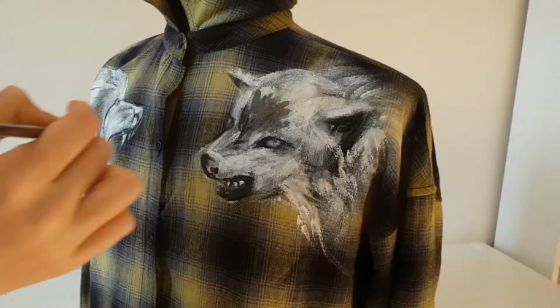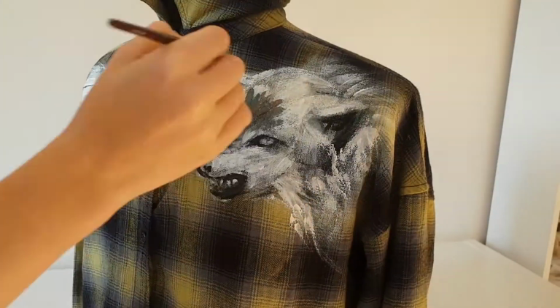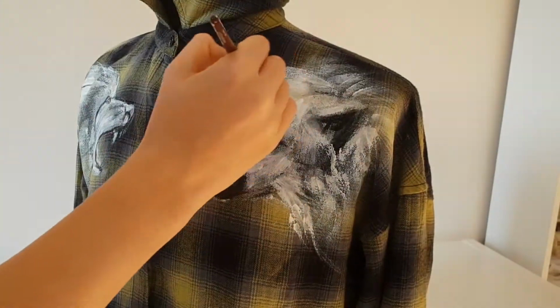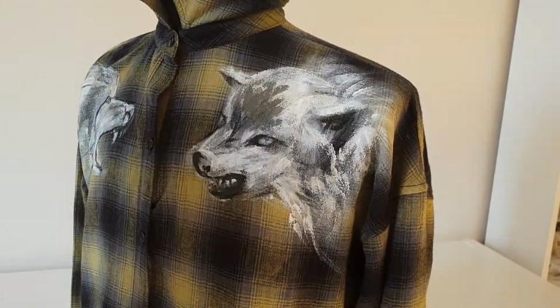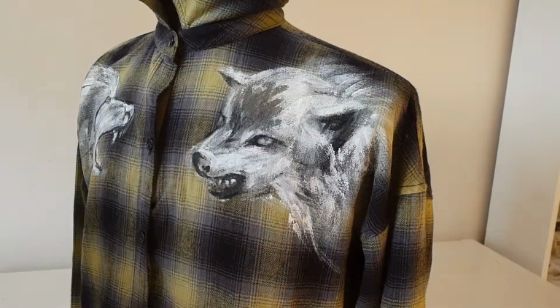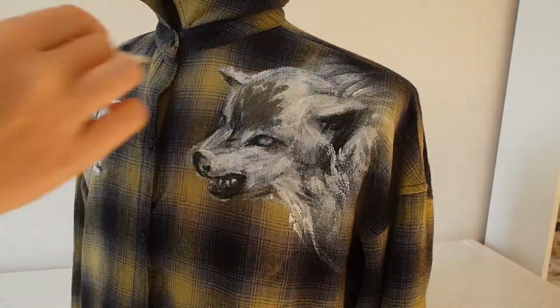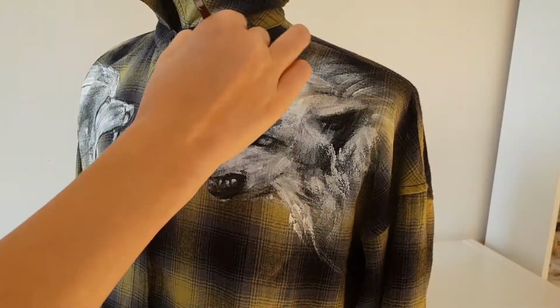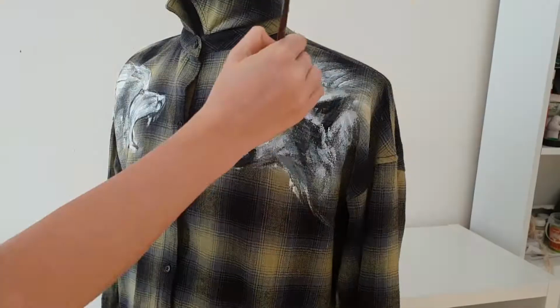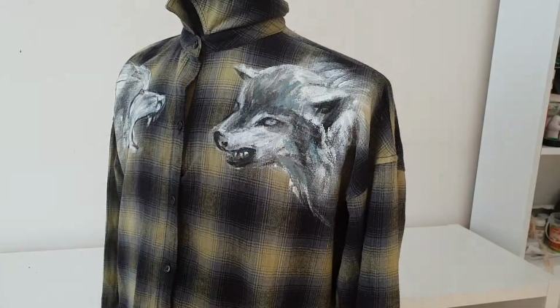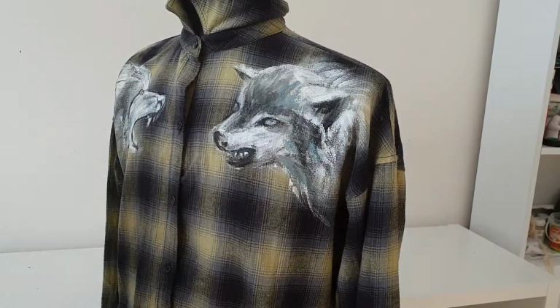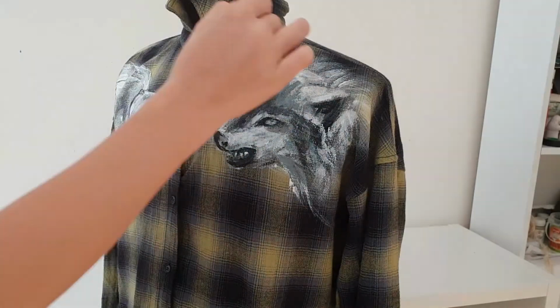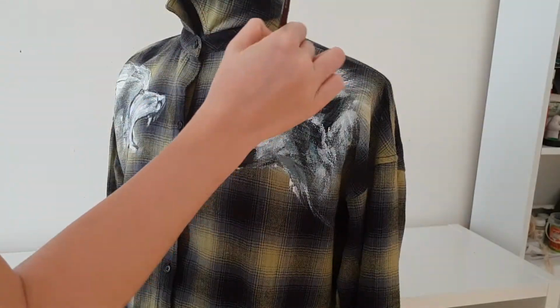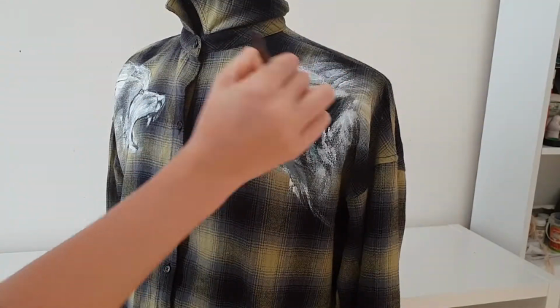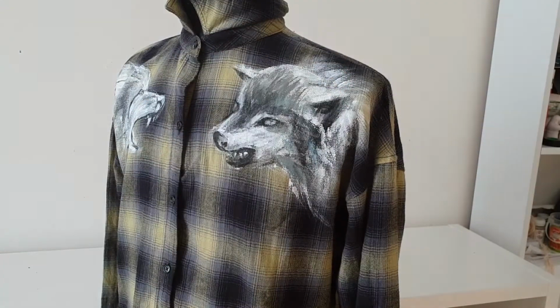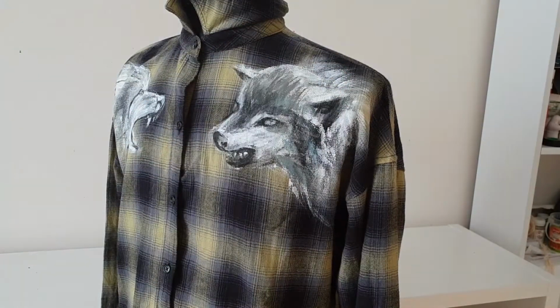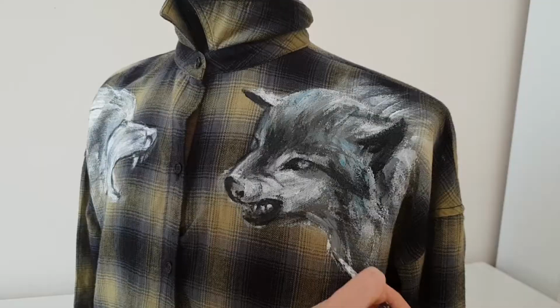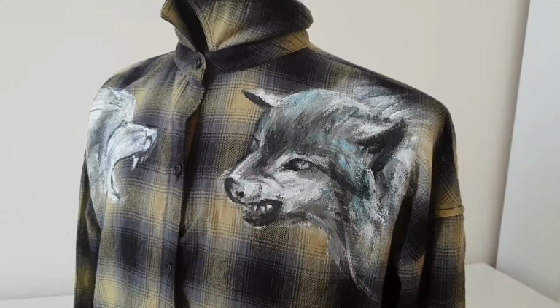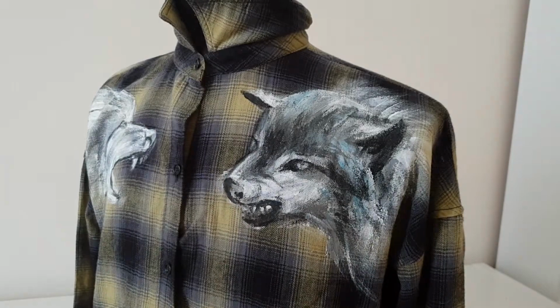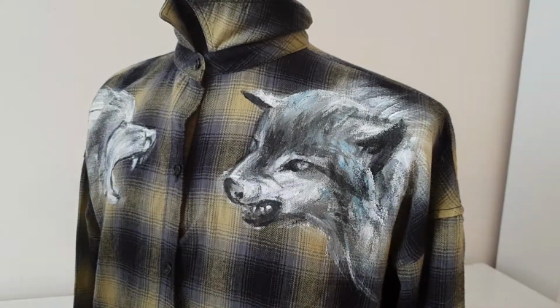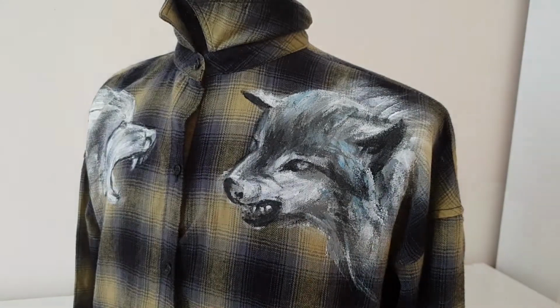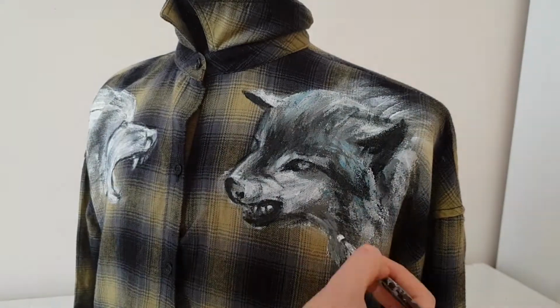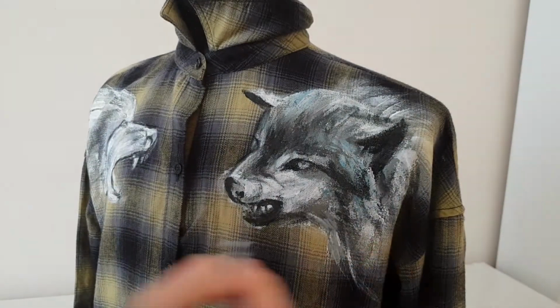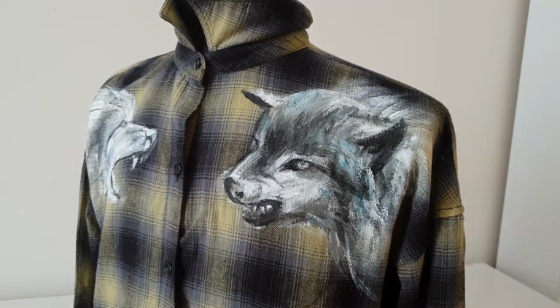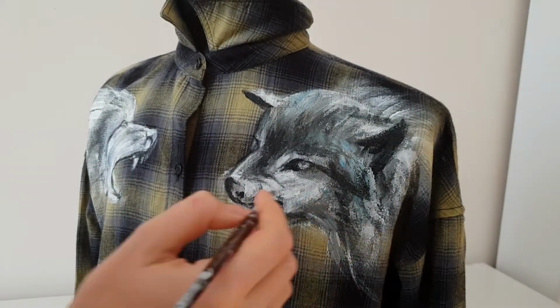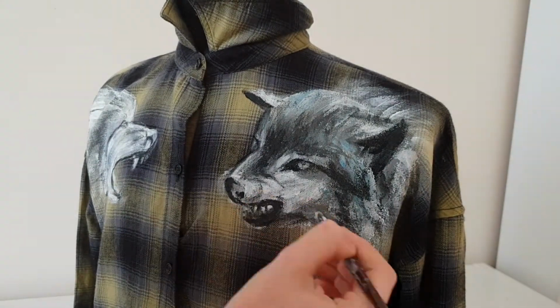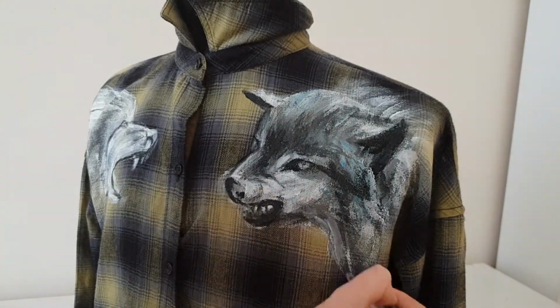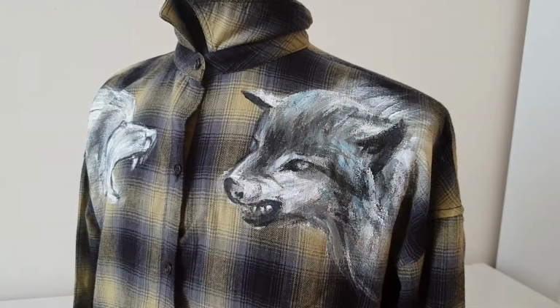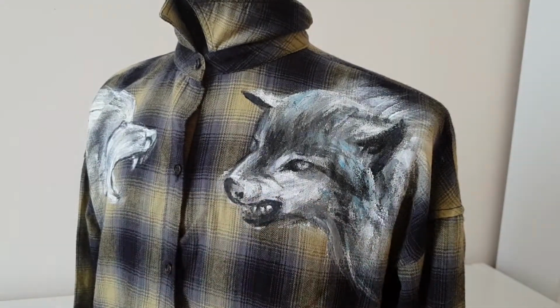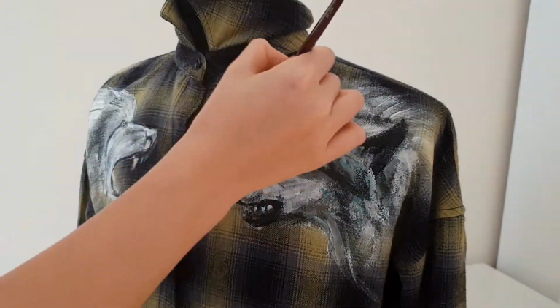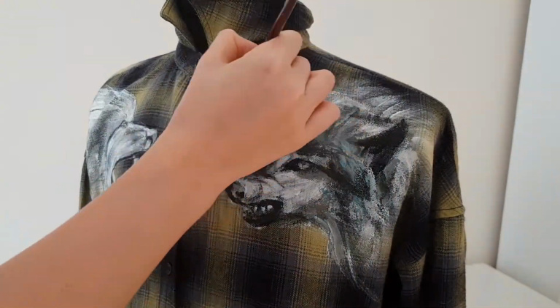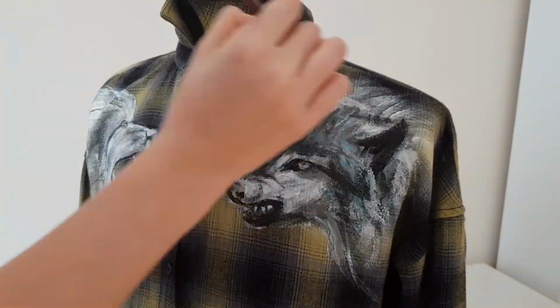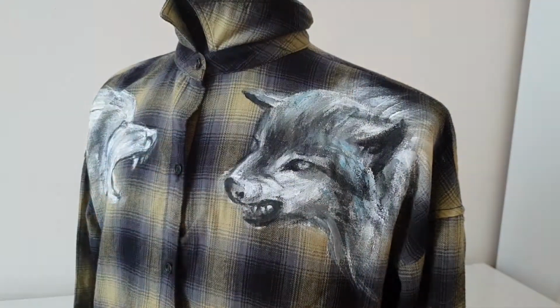Once the undercoat gets dry, I begin to paint. I will use grey, blue, brown, black, and white colors.